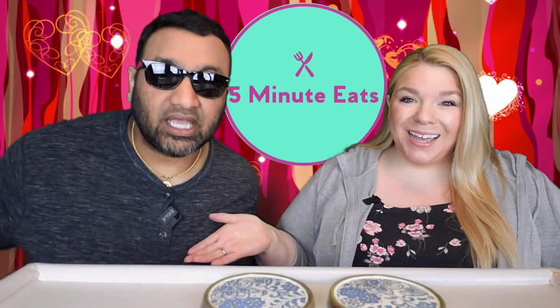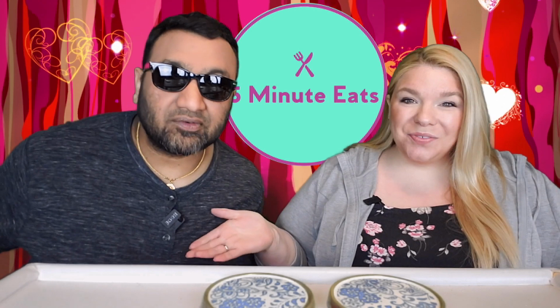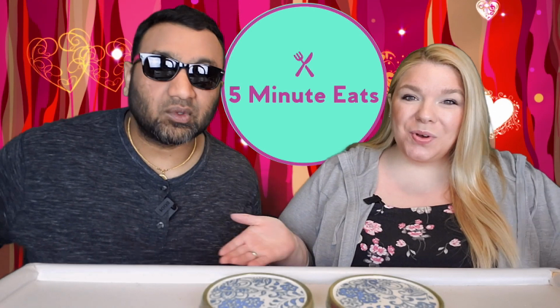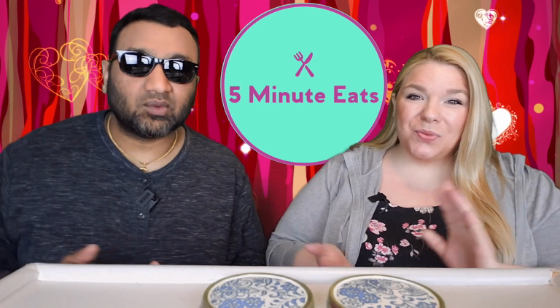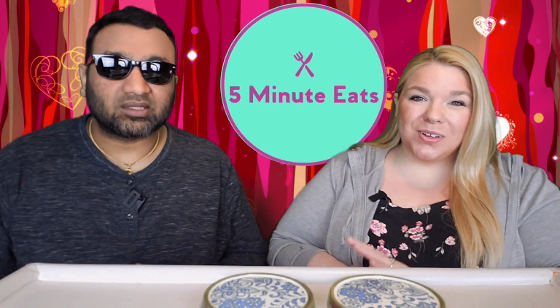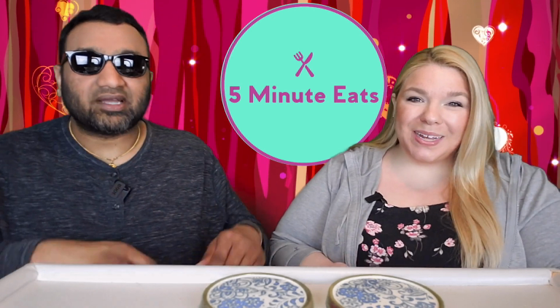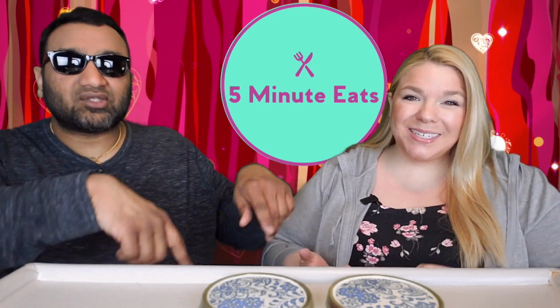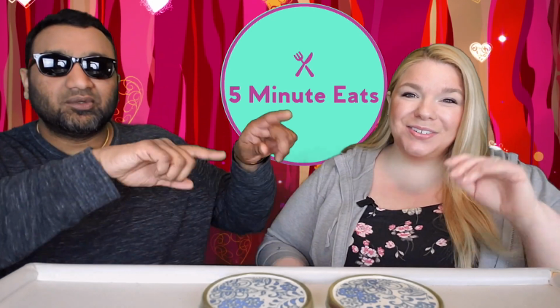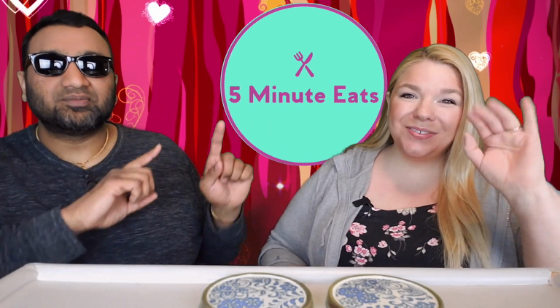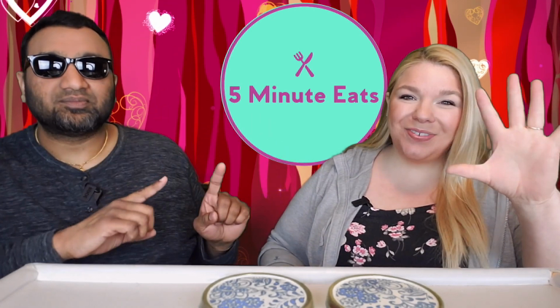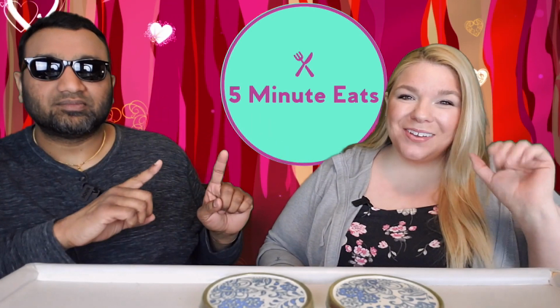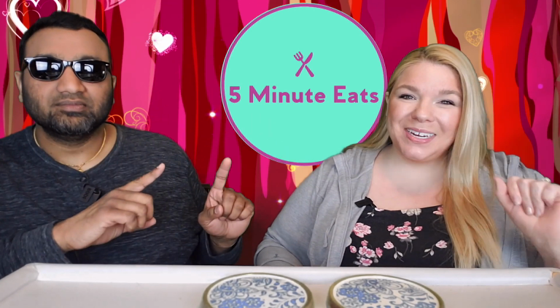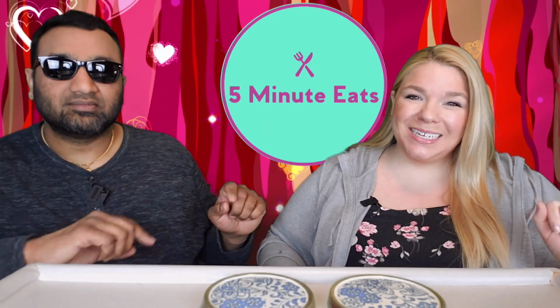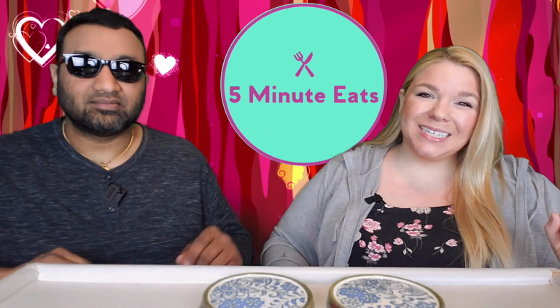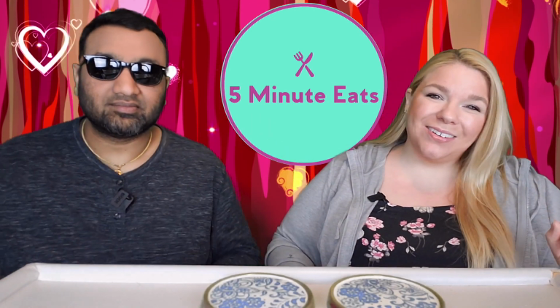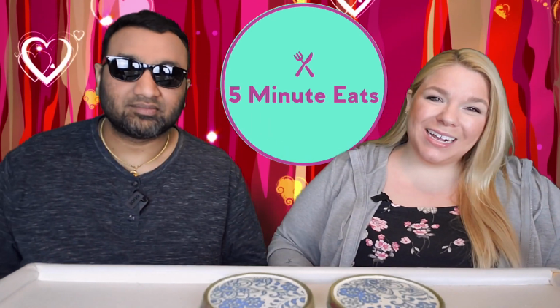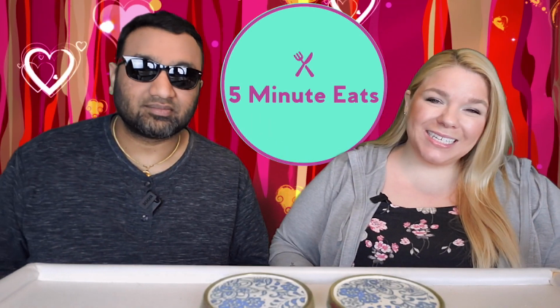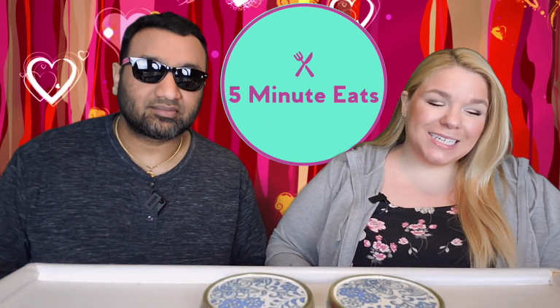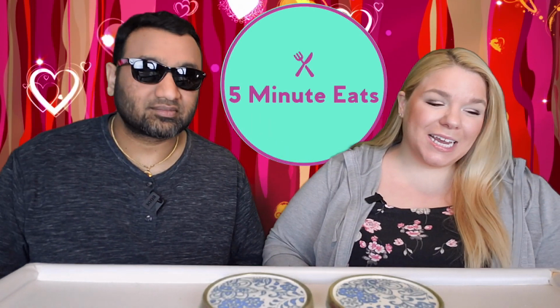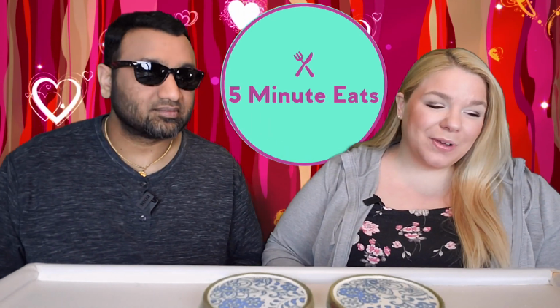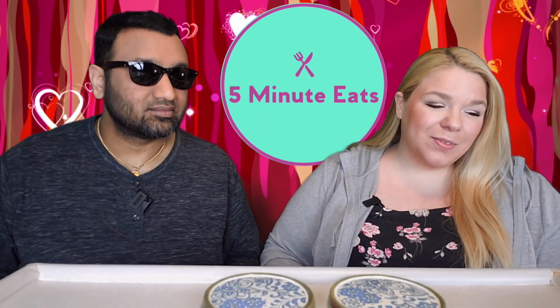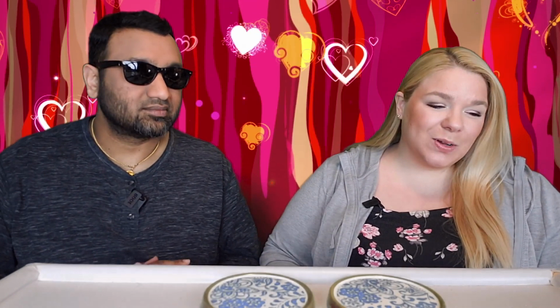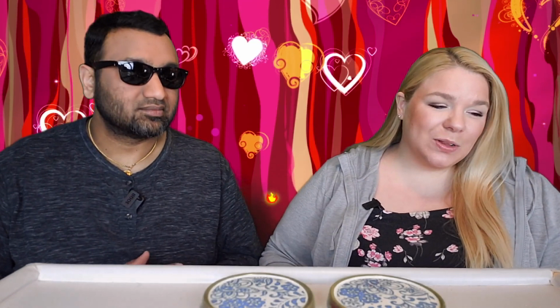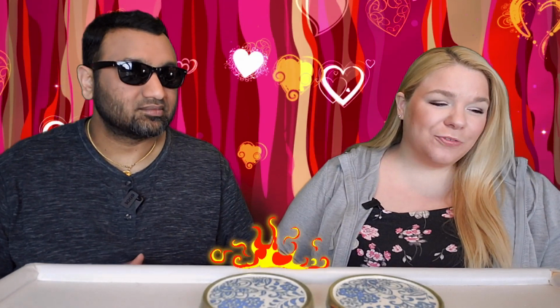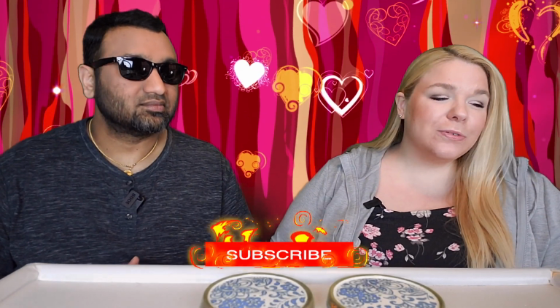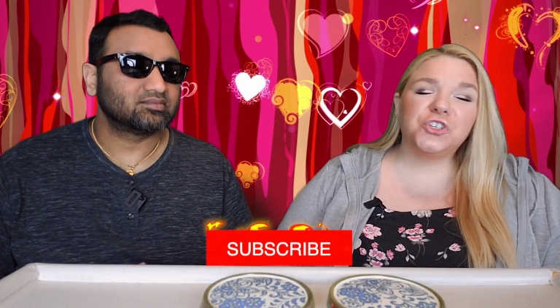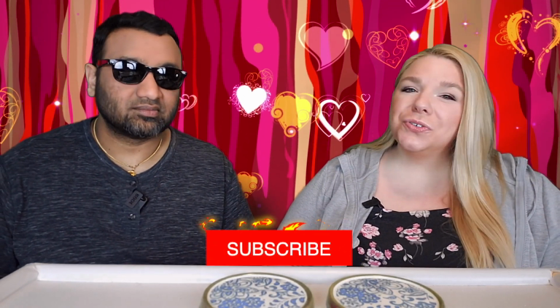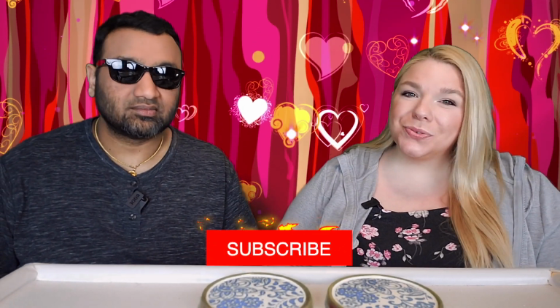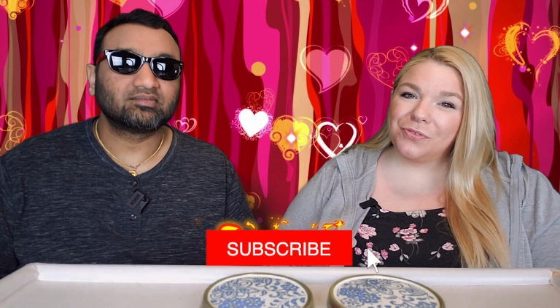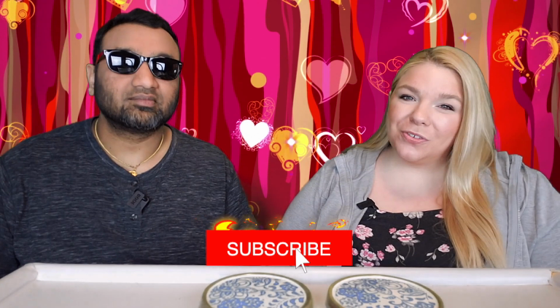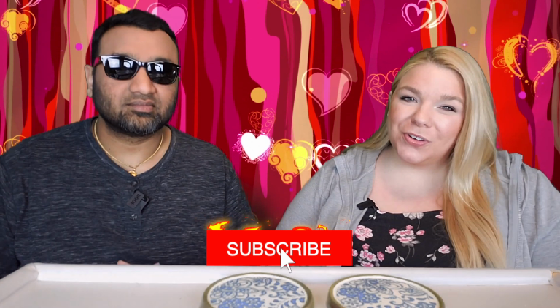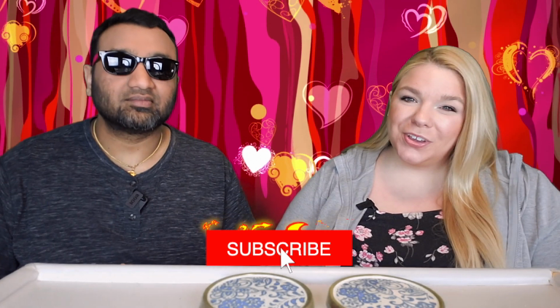Hey everyone, welcome back to 5 Minute Eats. Alright guys, today we have a little fruit juice review for you.